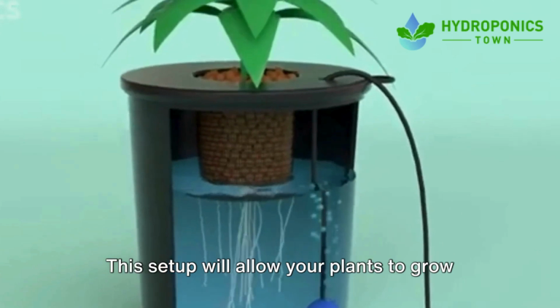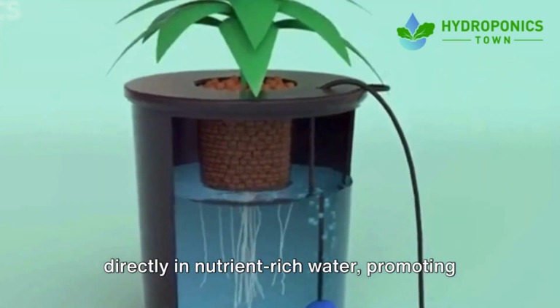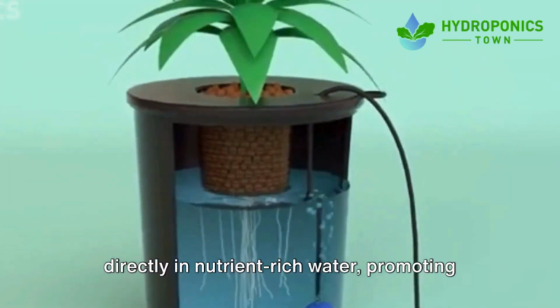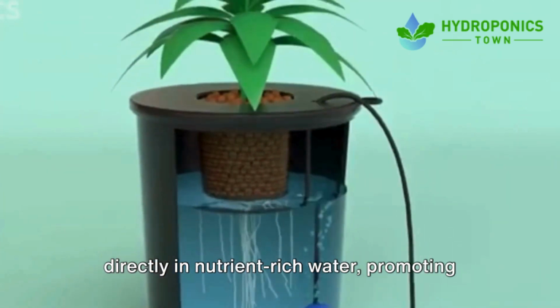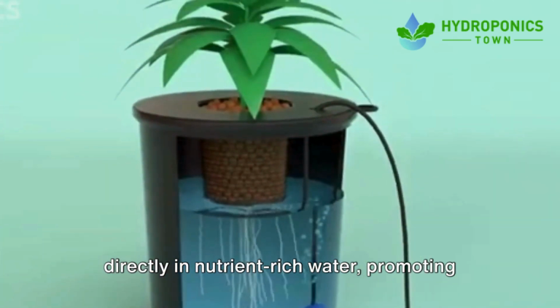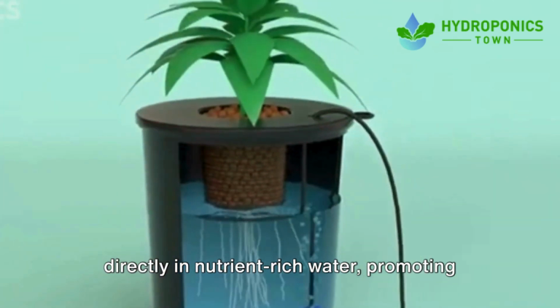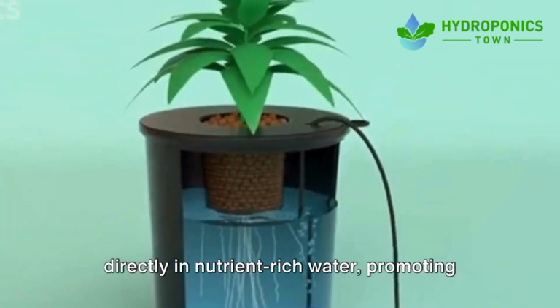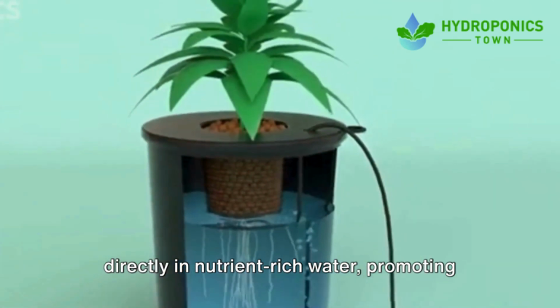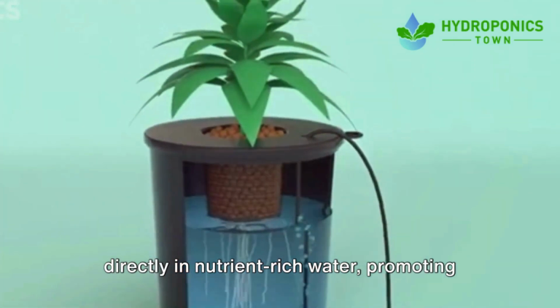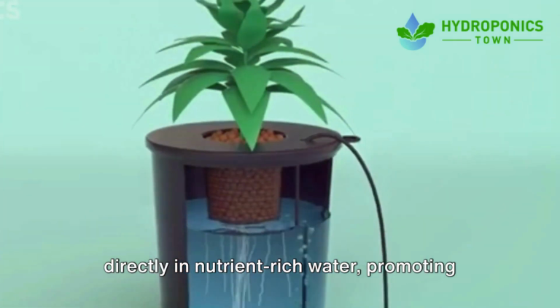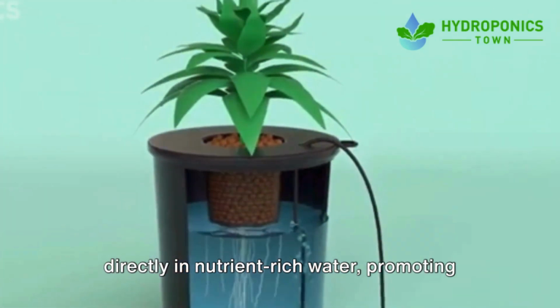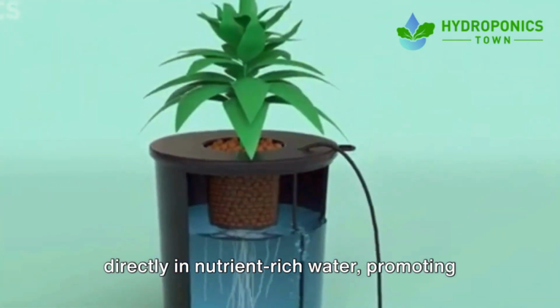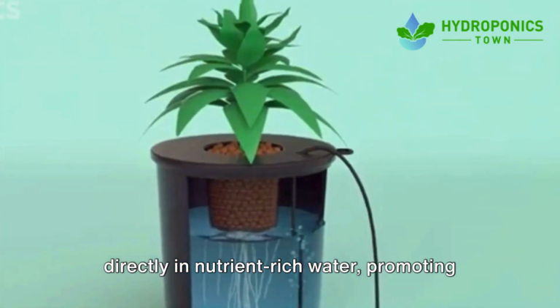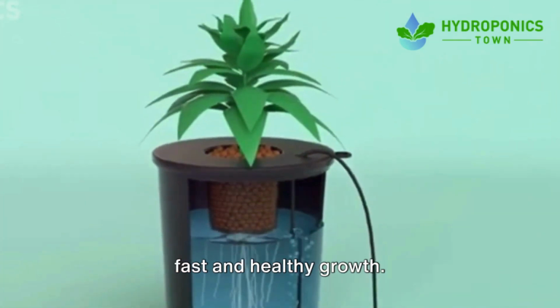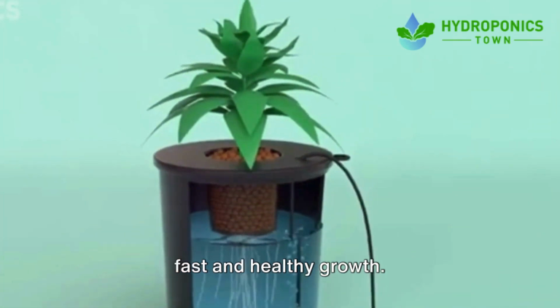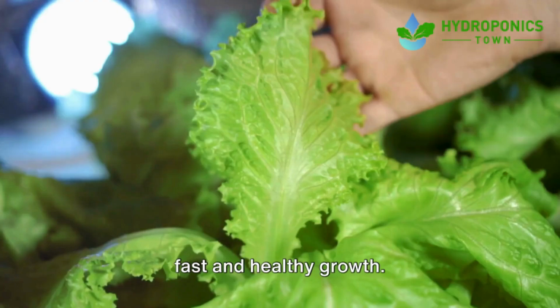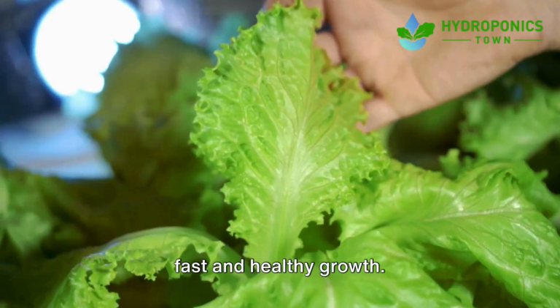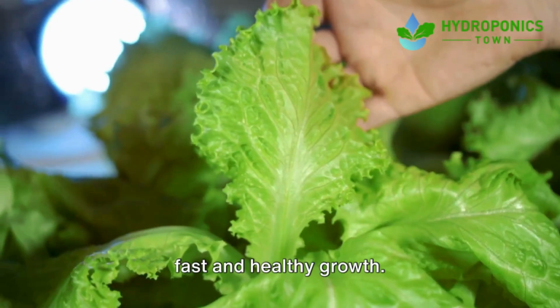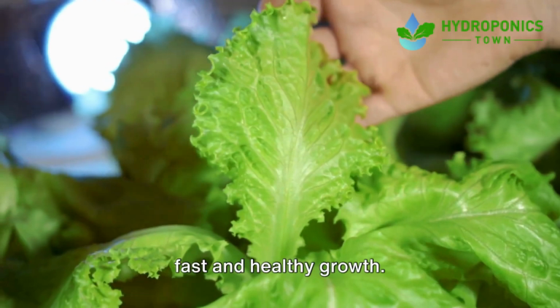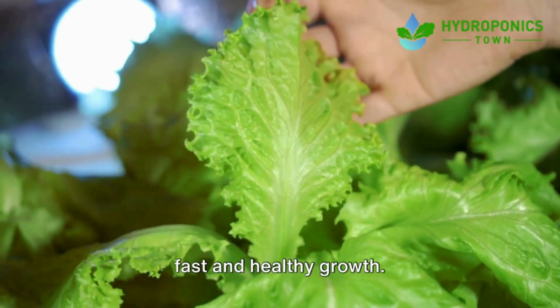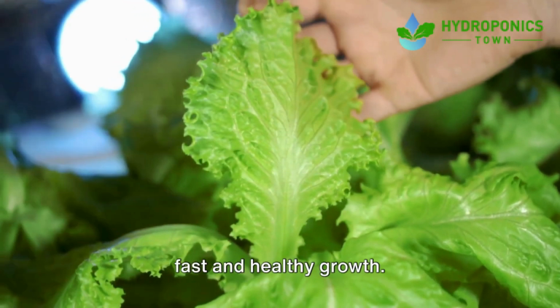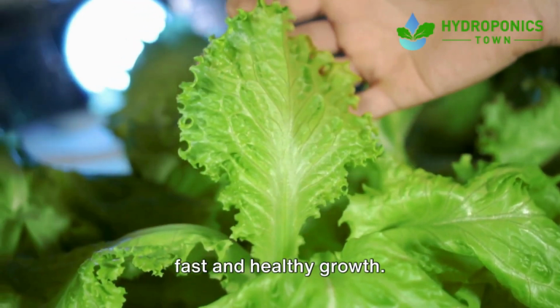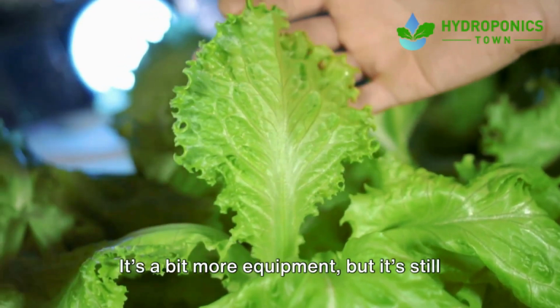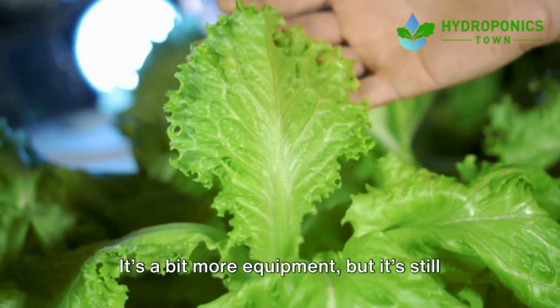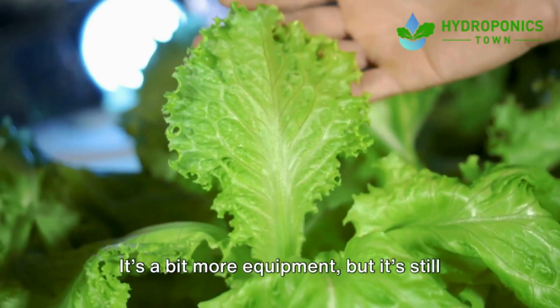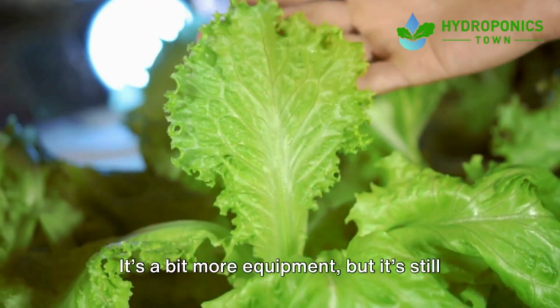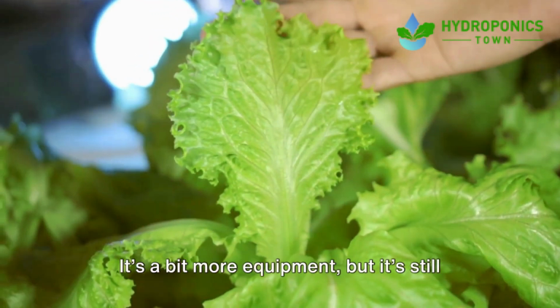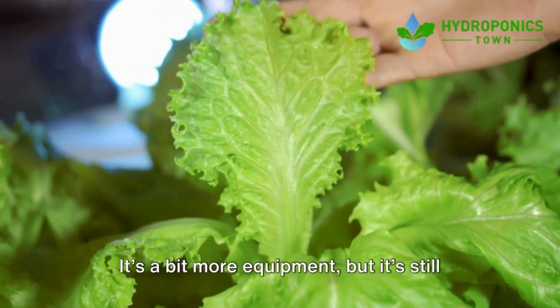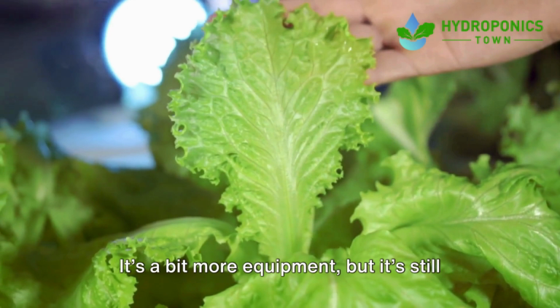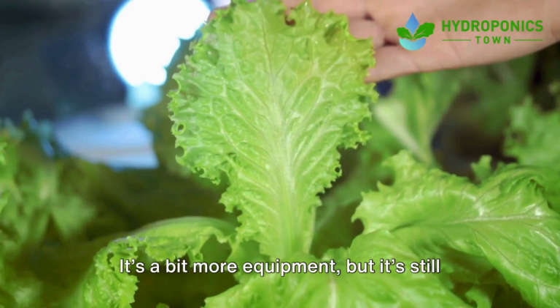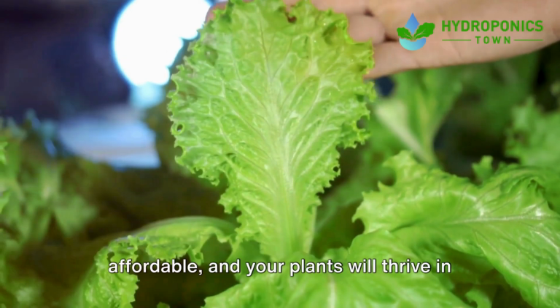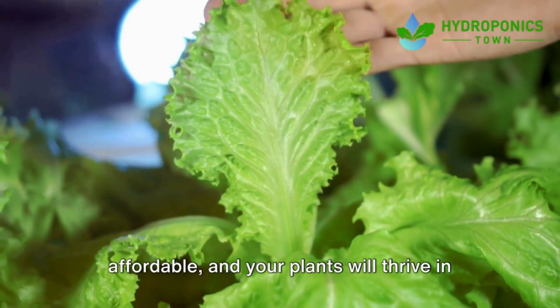This setup will allow your plants to grow directly in nutrient-rich water, promoting fast and healthy growth. It's a bit more equipment, but it's still affordable and your plants will thrive in no time.